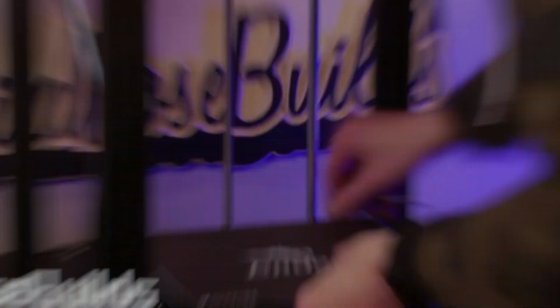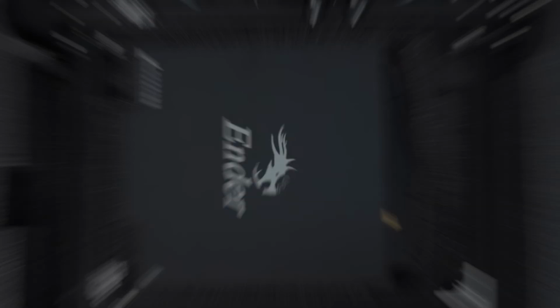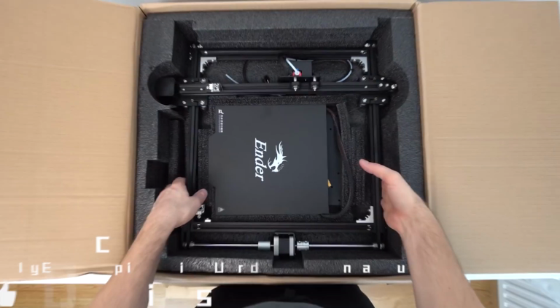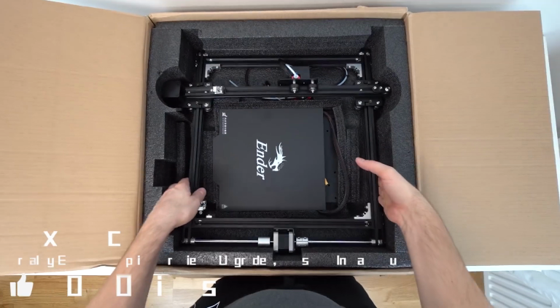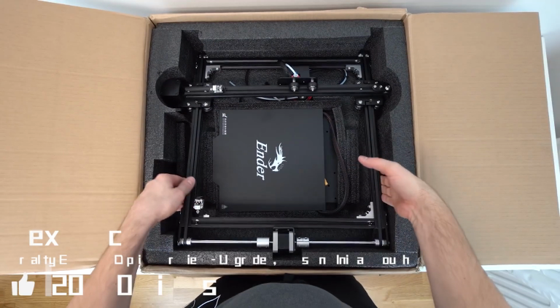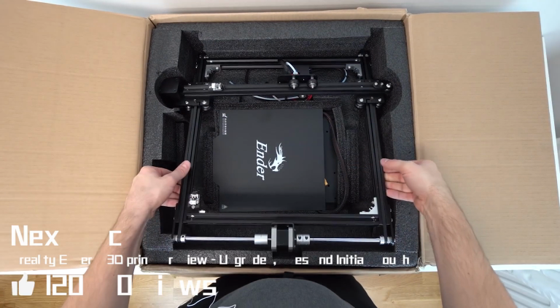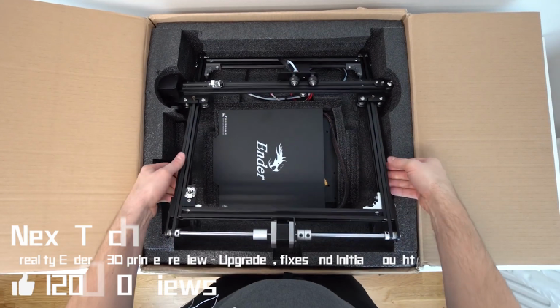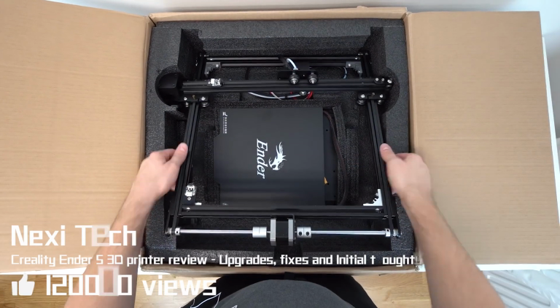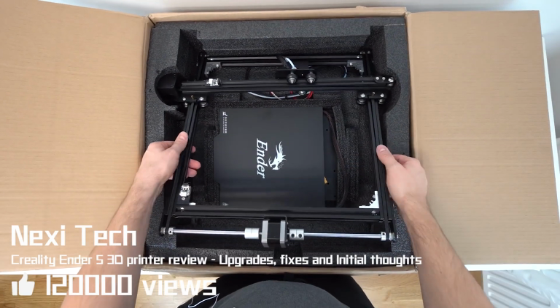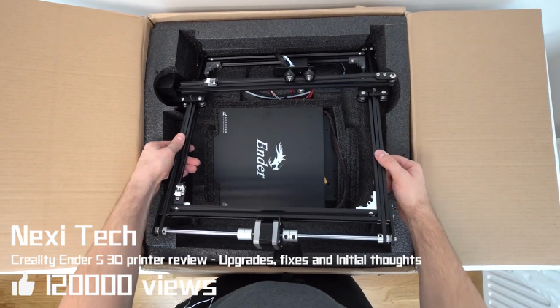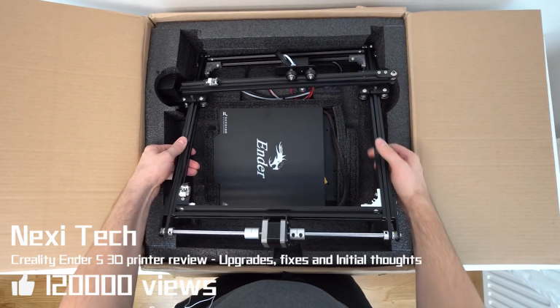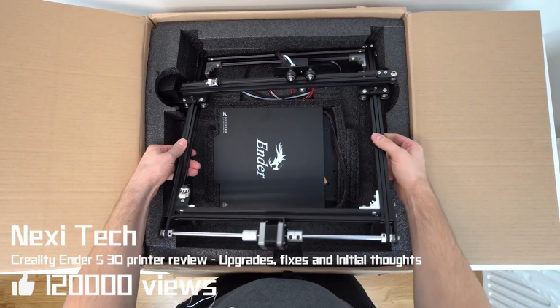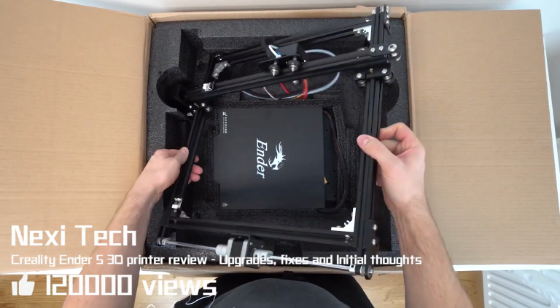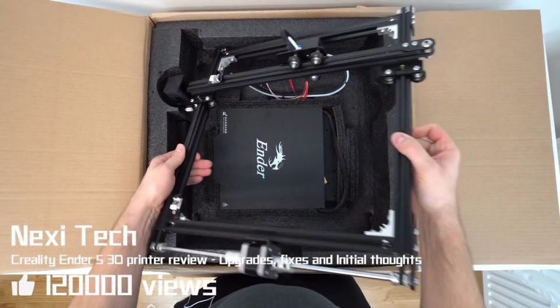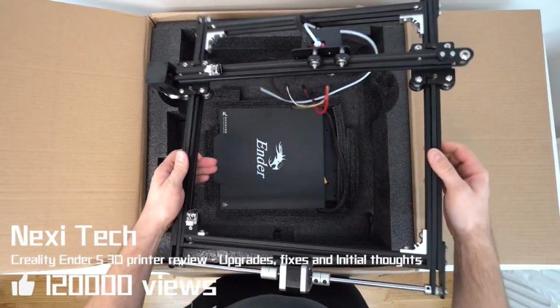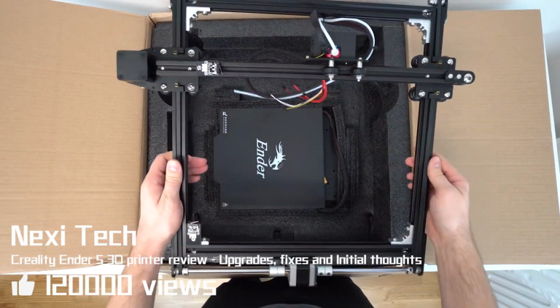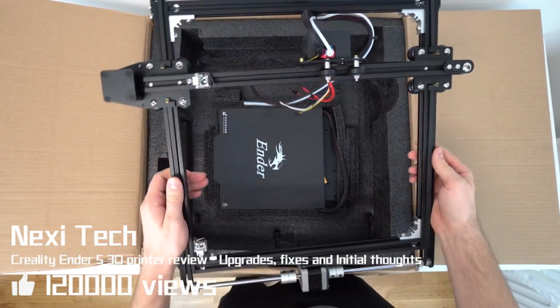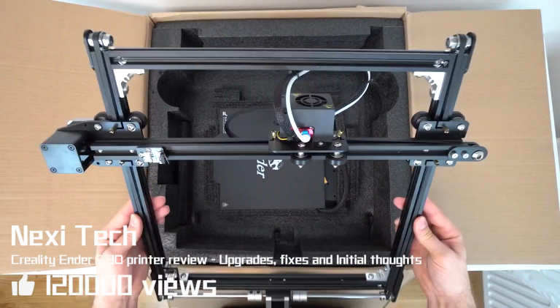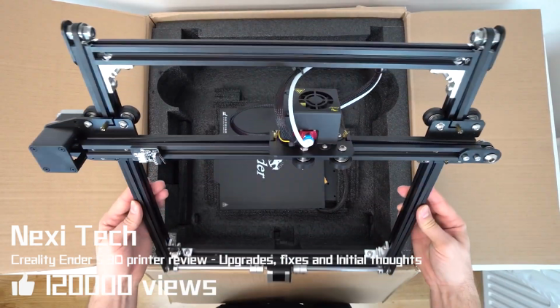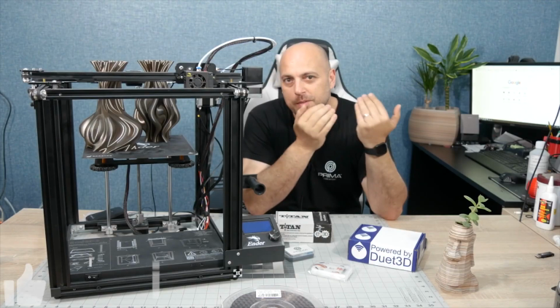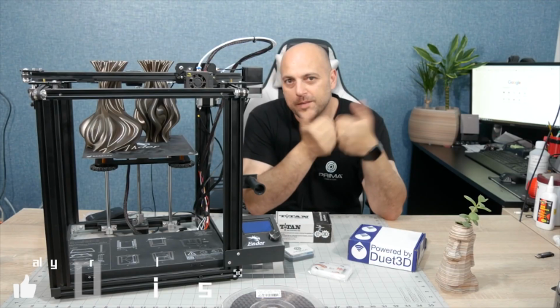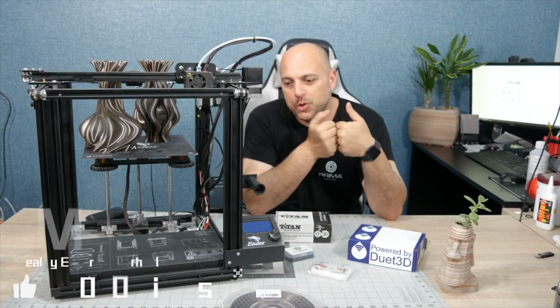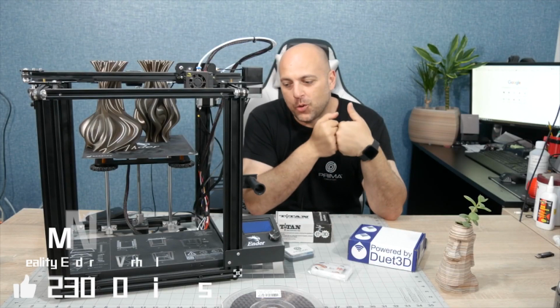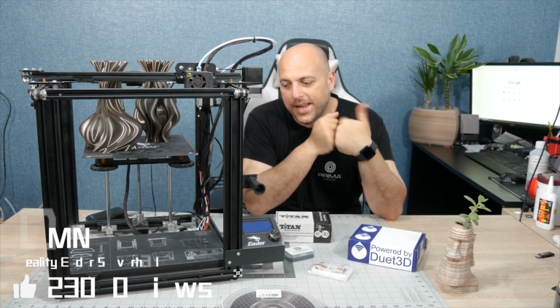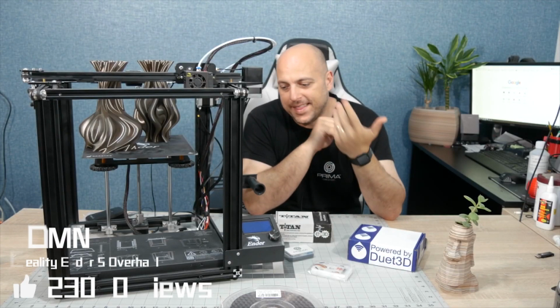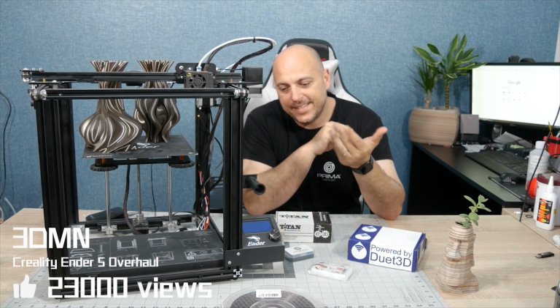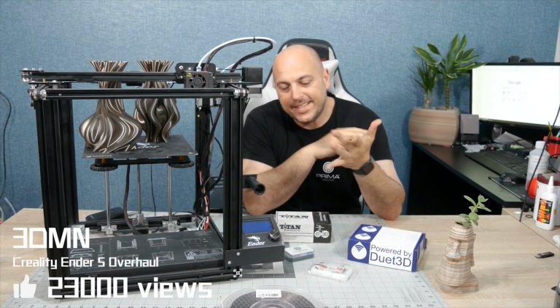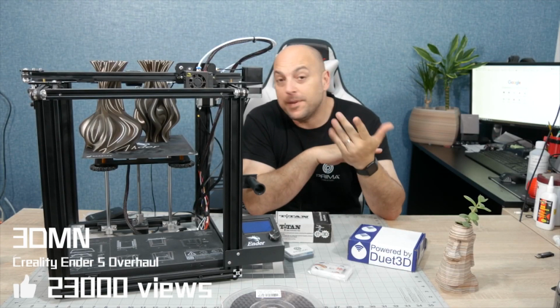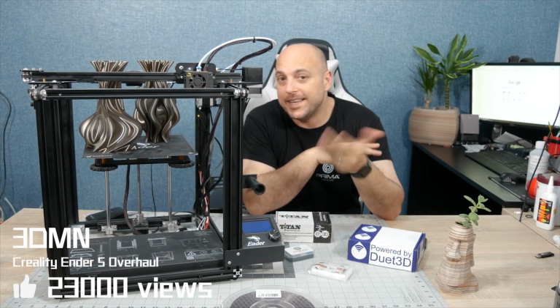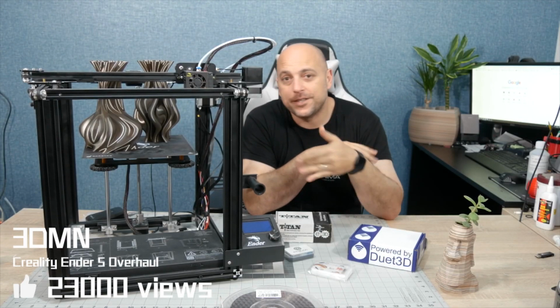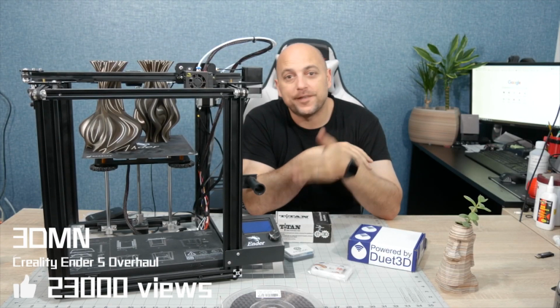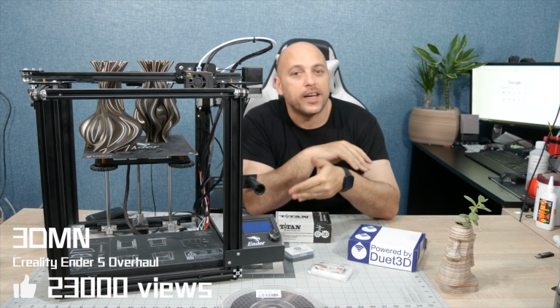This is the Ender 5, the latest 3D printer from Creality. I'm Joe, and this is my Ender 5.